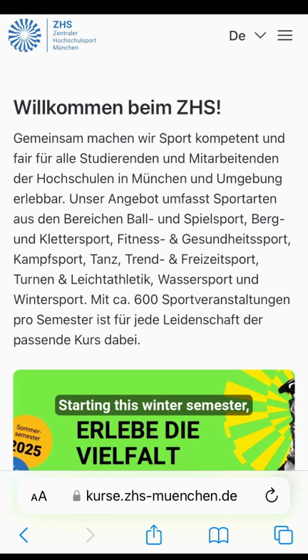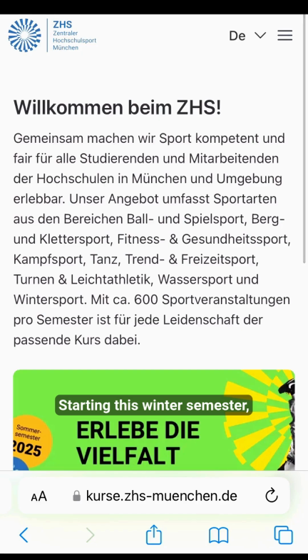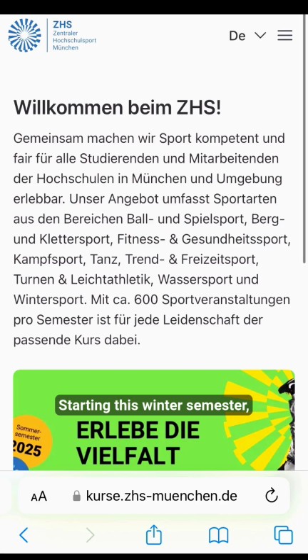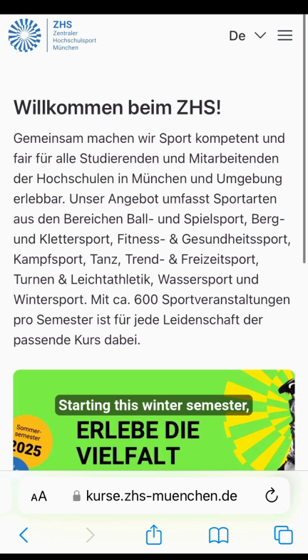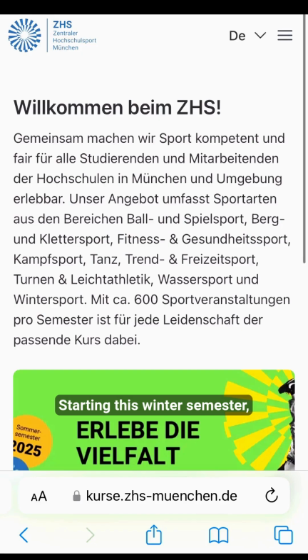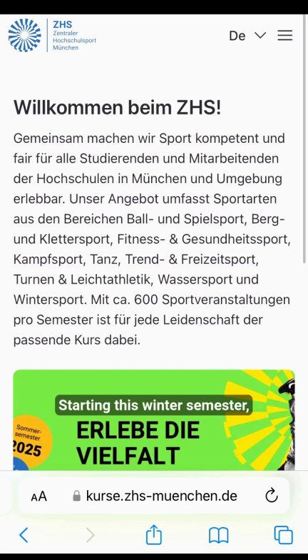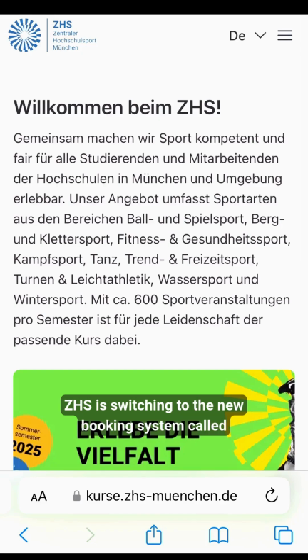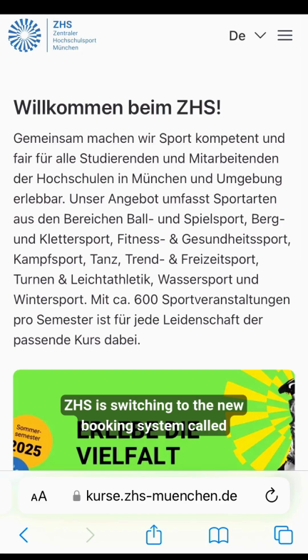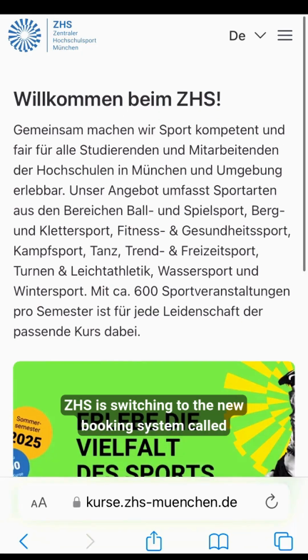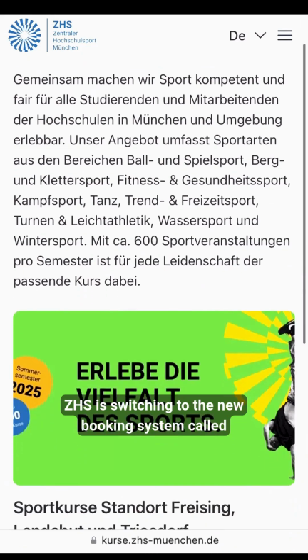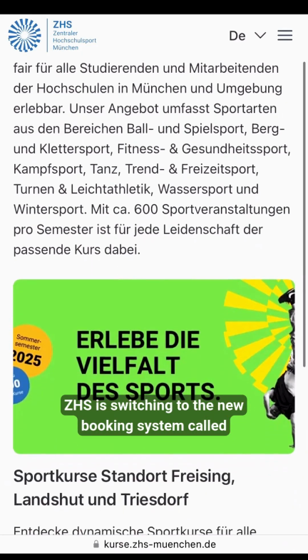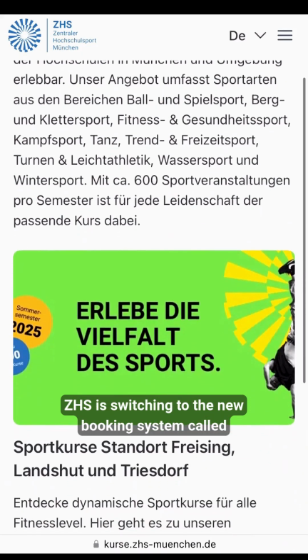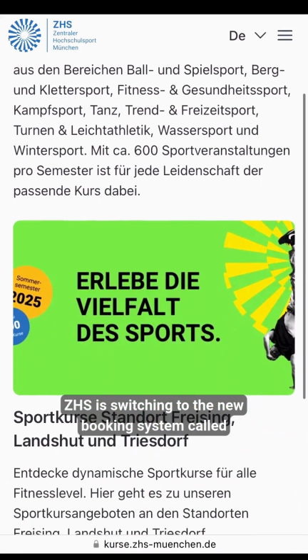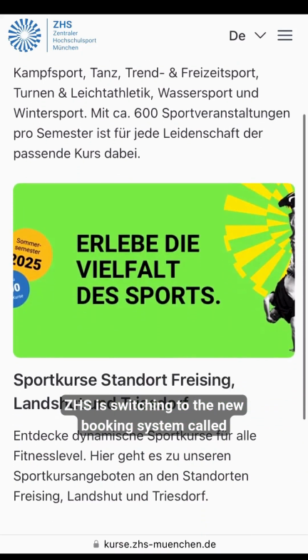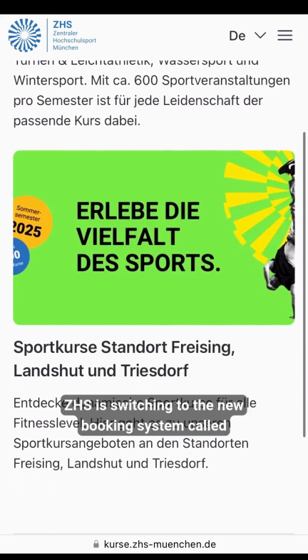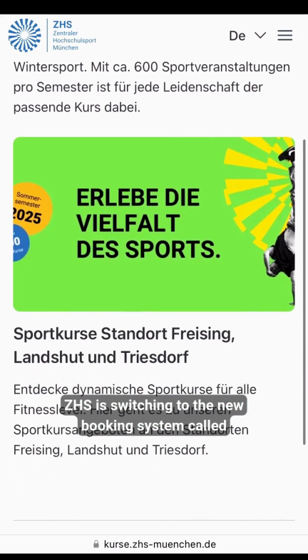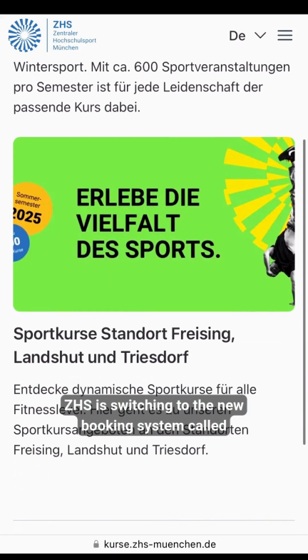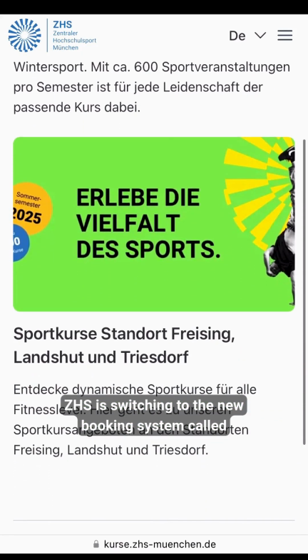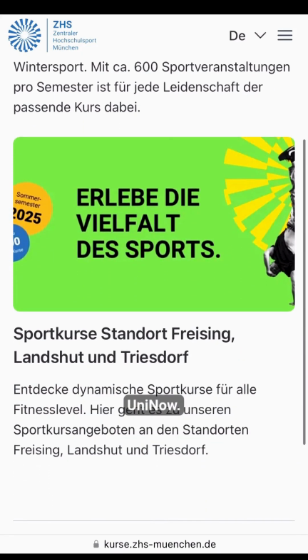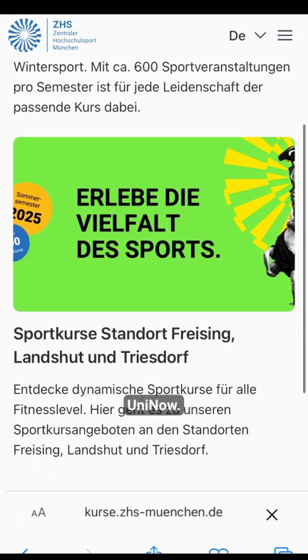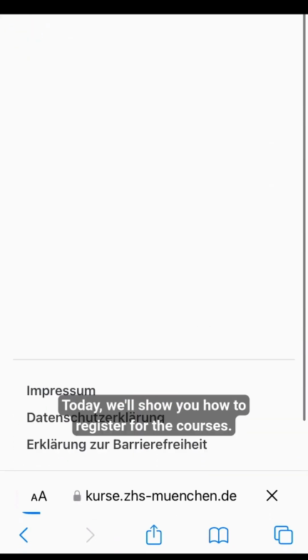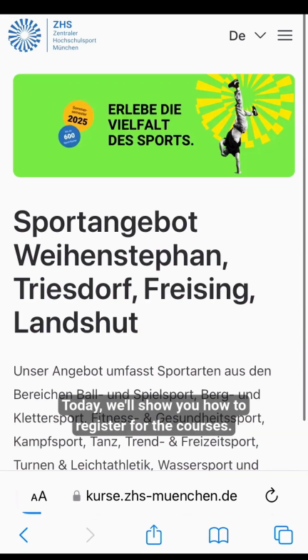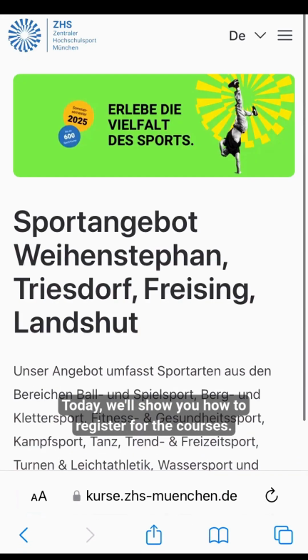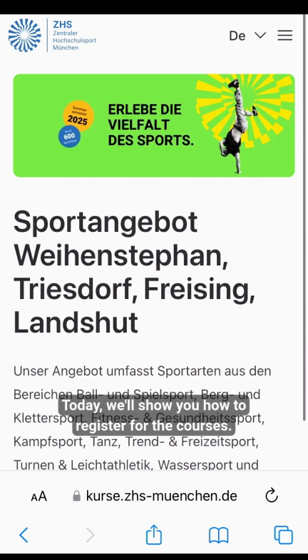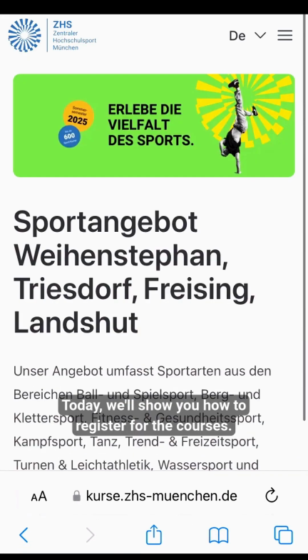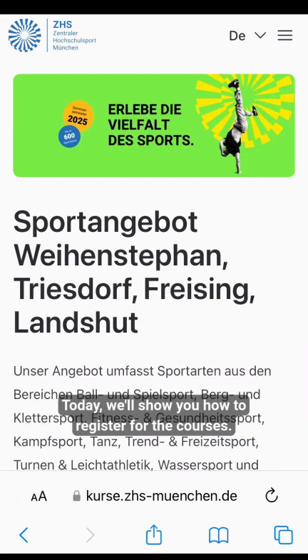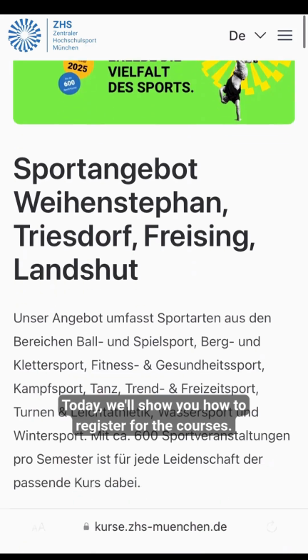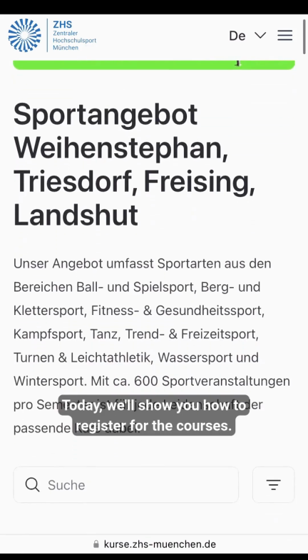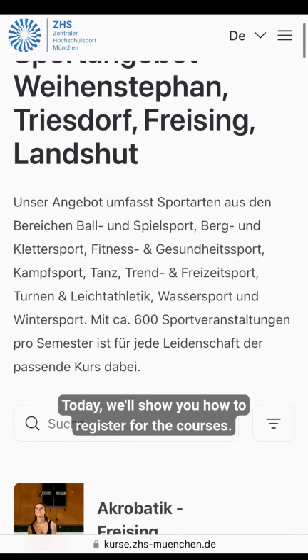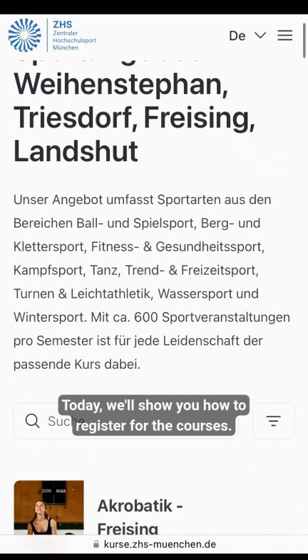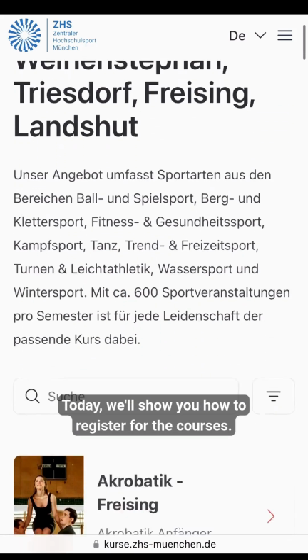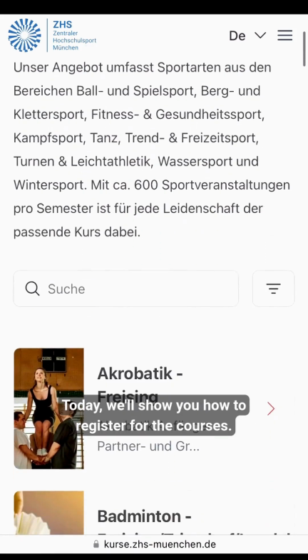Starting this winter semester, ZHS is switching to the new booking system called UniNow. Today, we'll show you how to register for the courses.